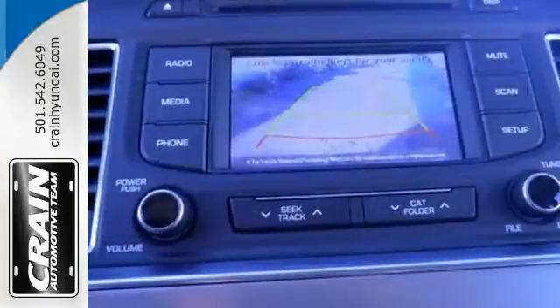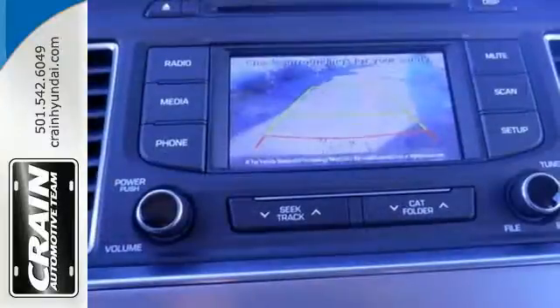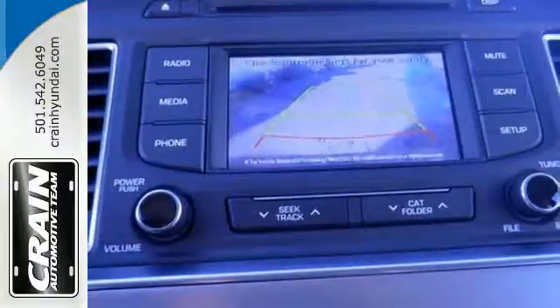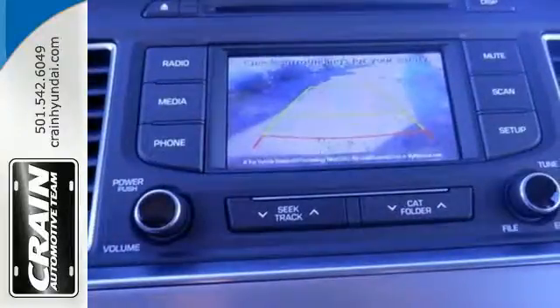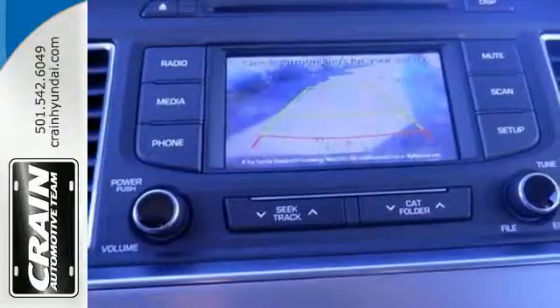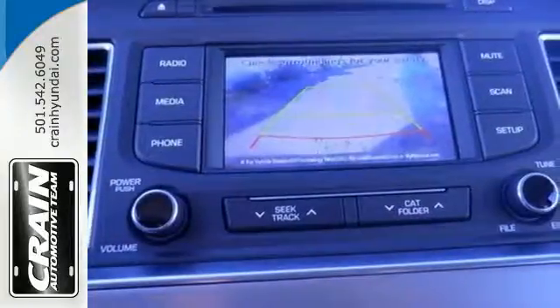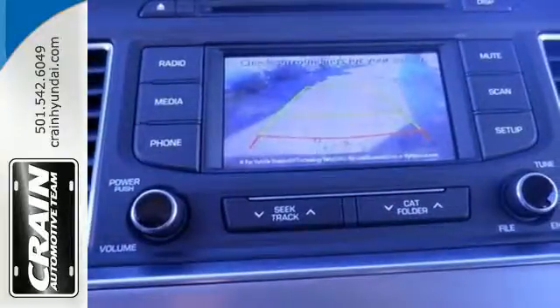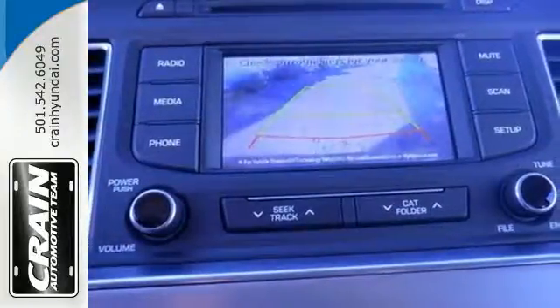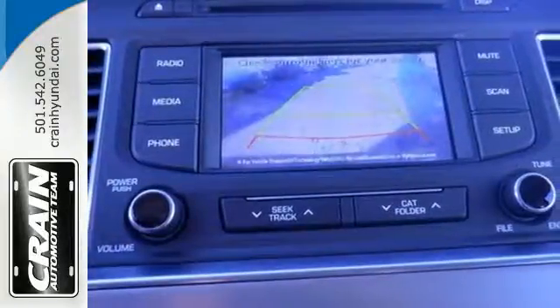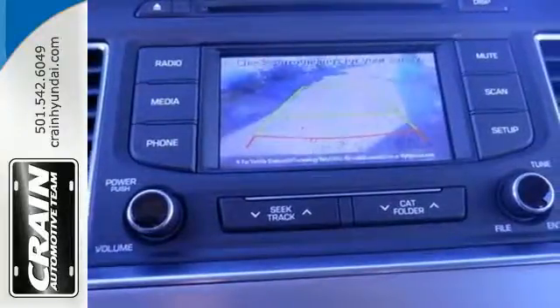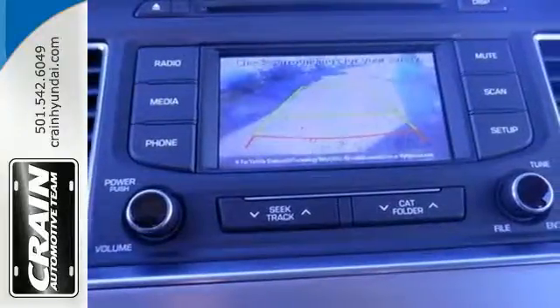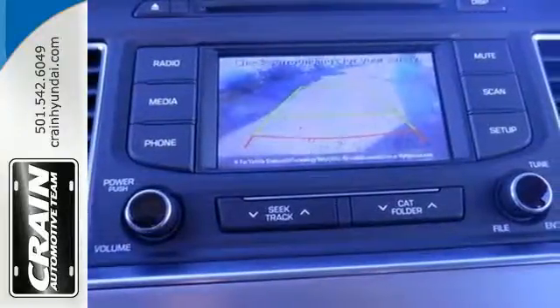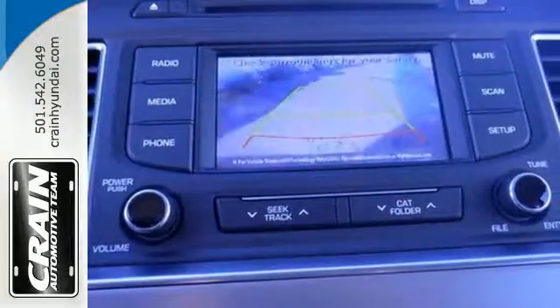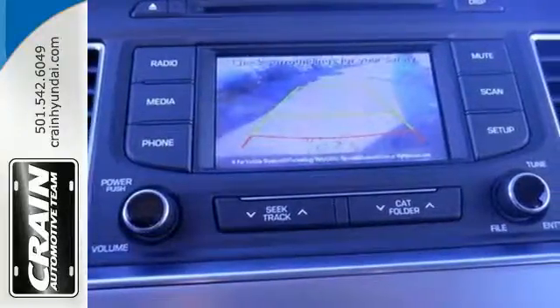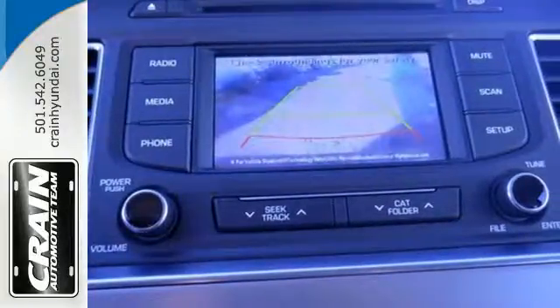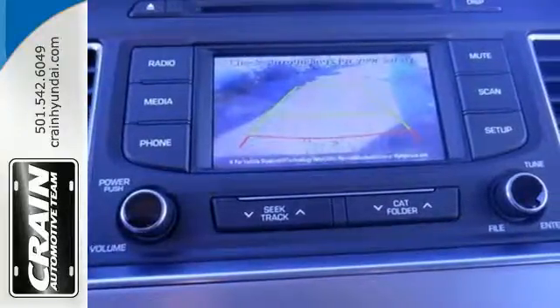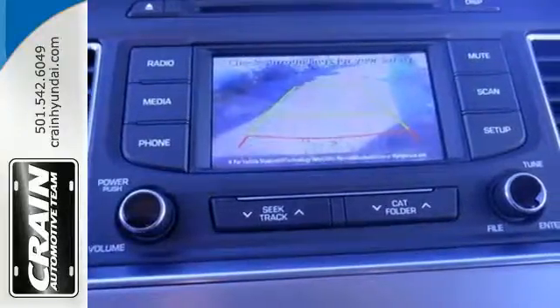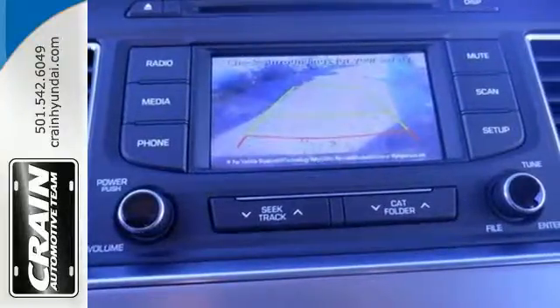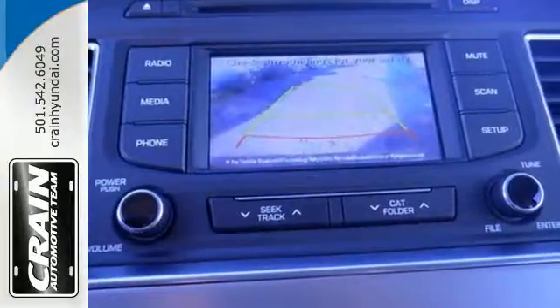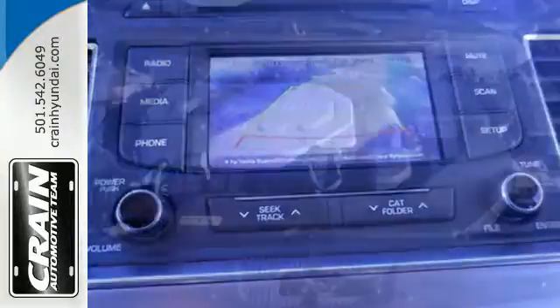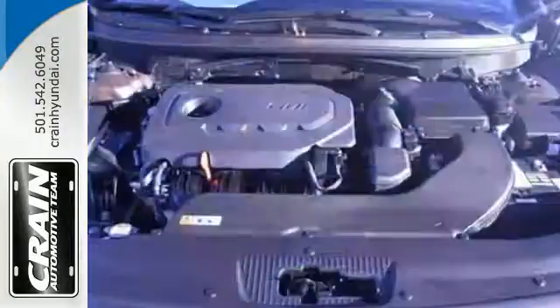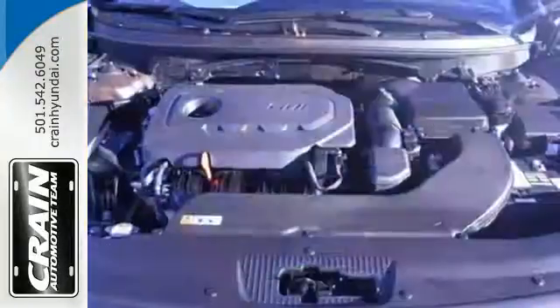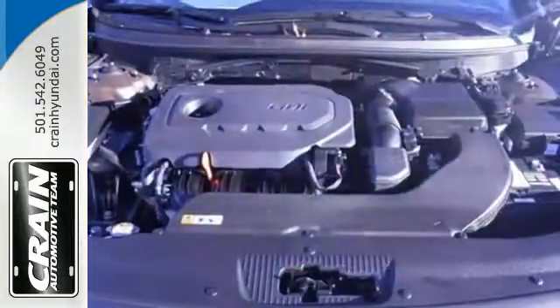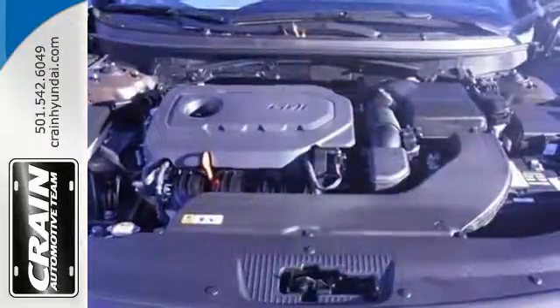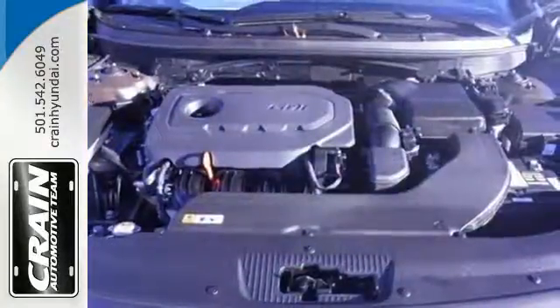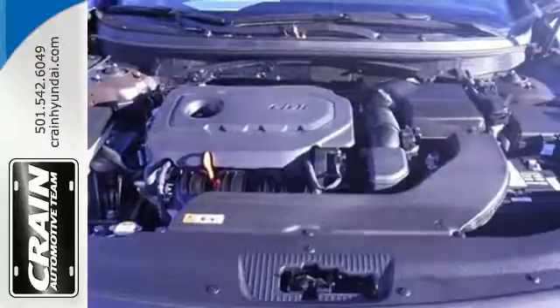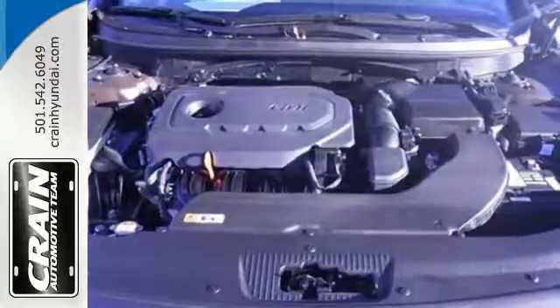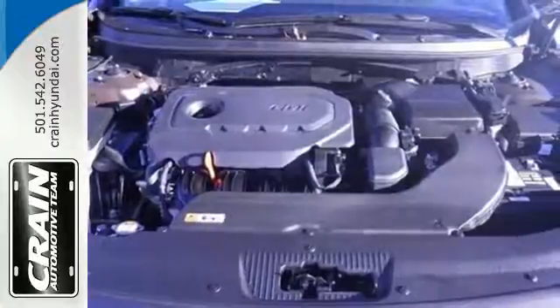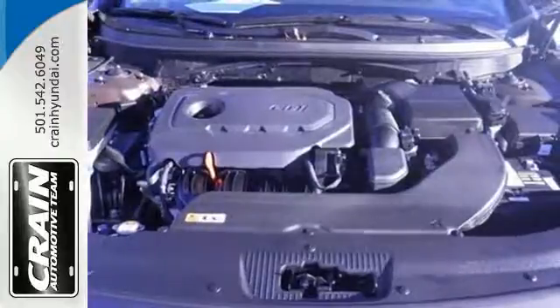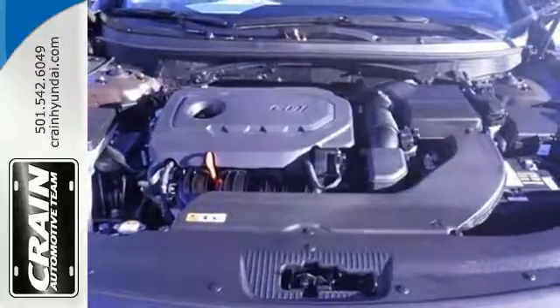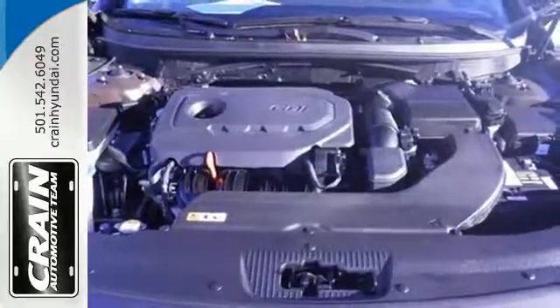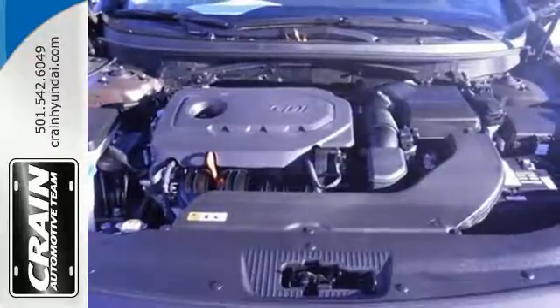It is also equipped with LED daytime running lights, stability and traction control, and multiple airbags.